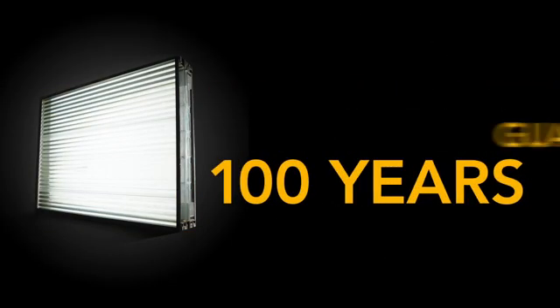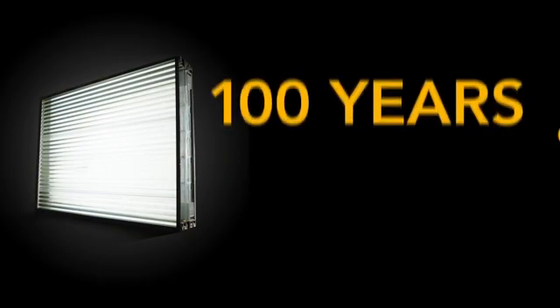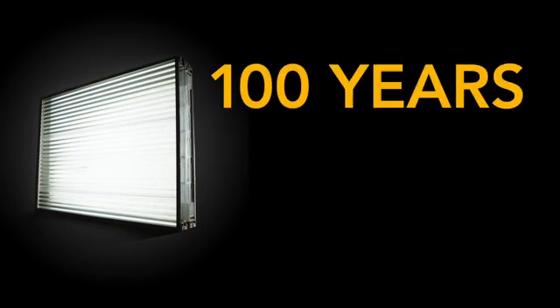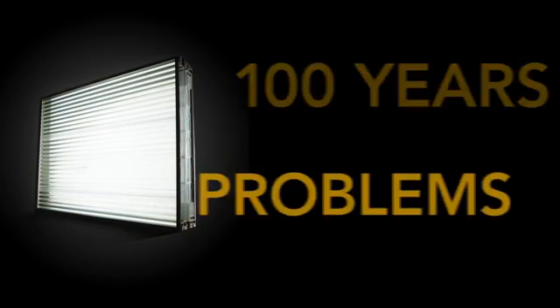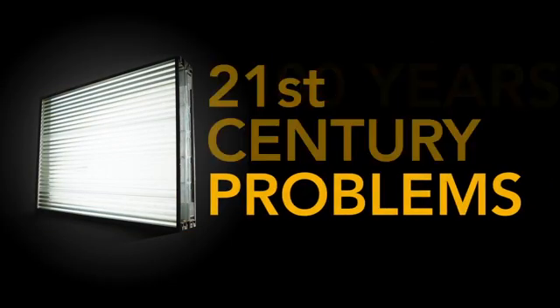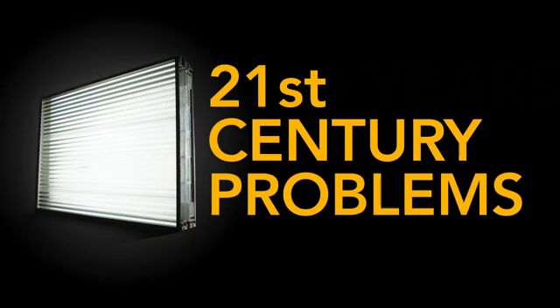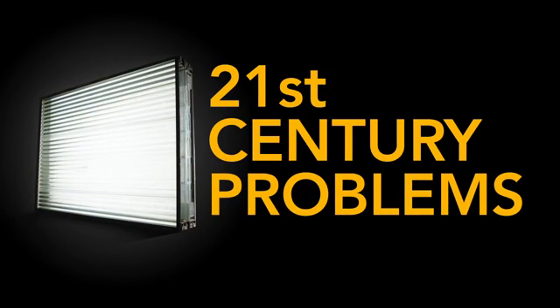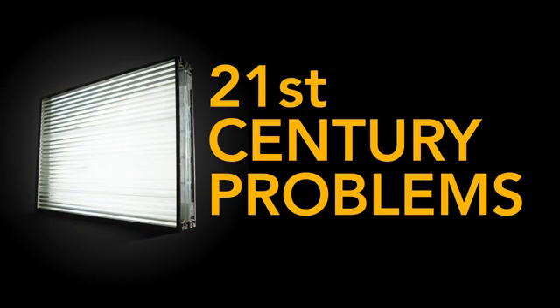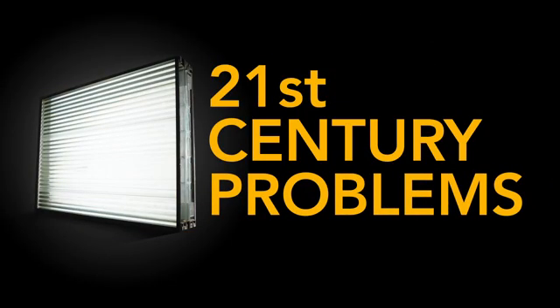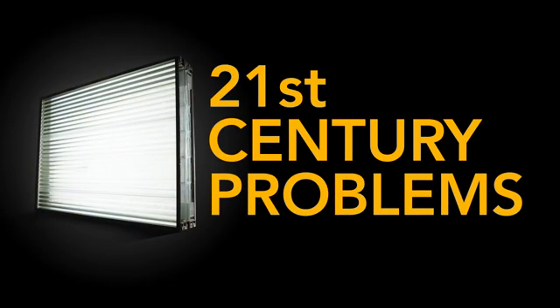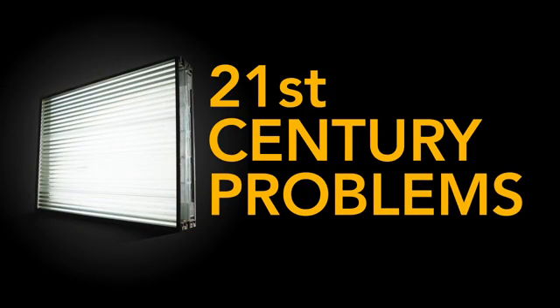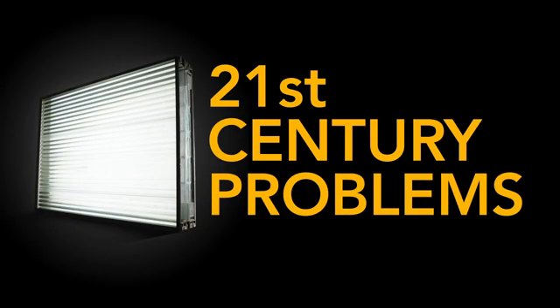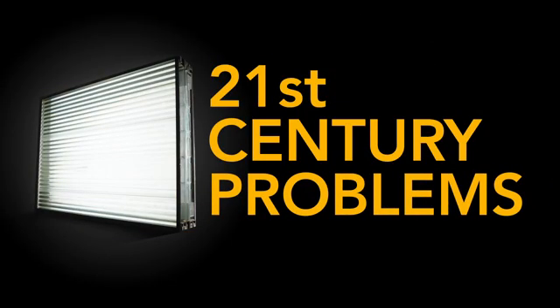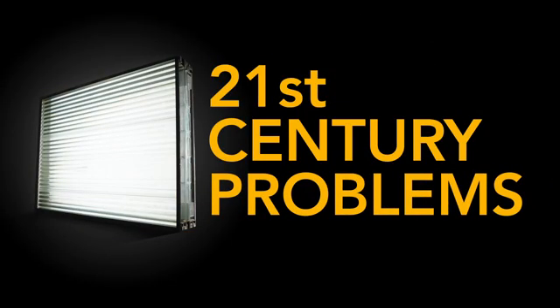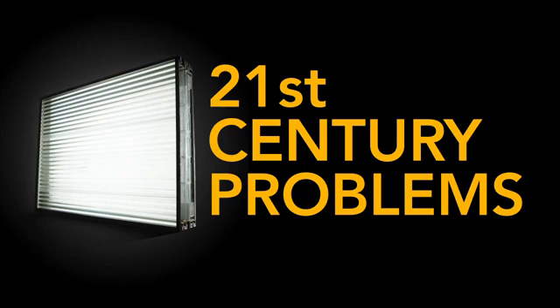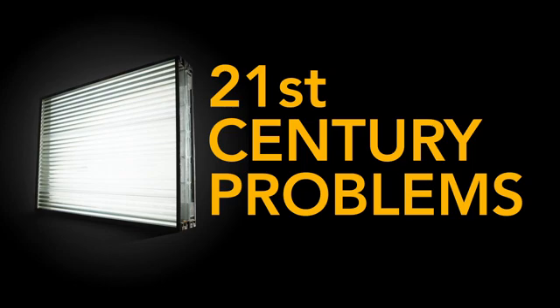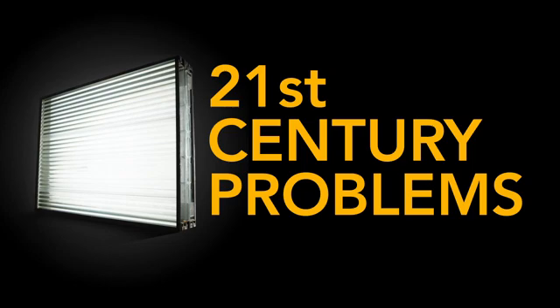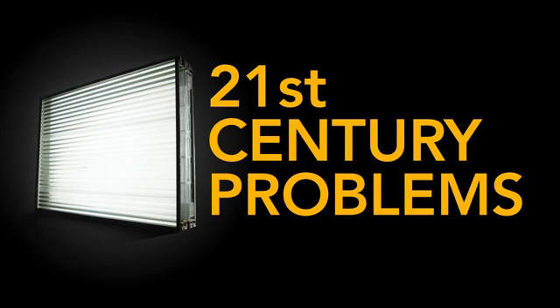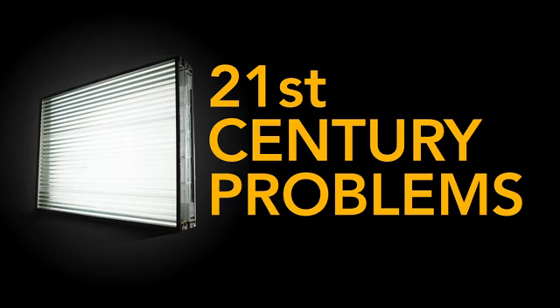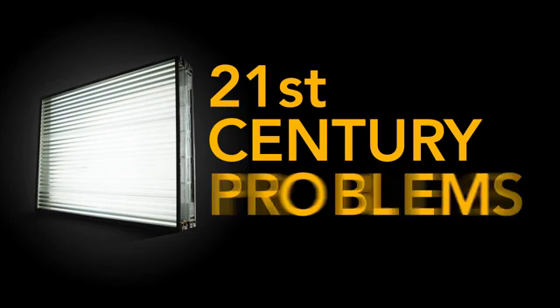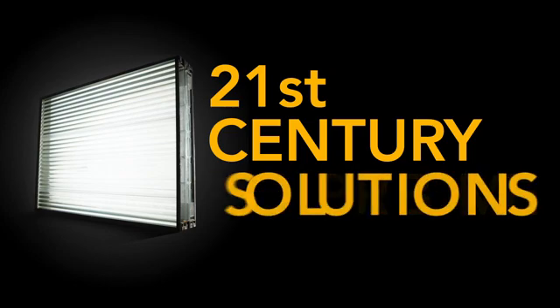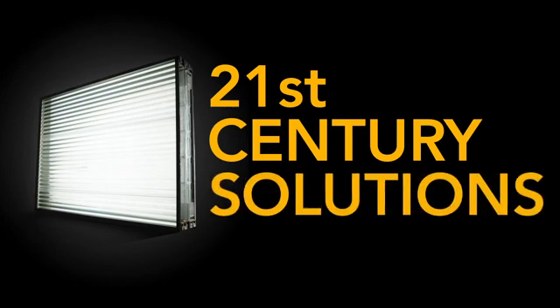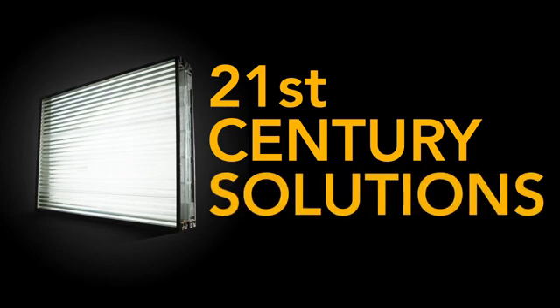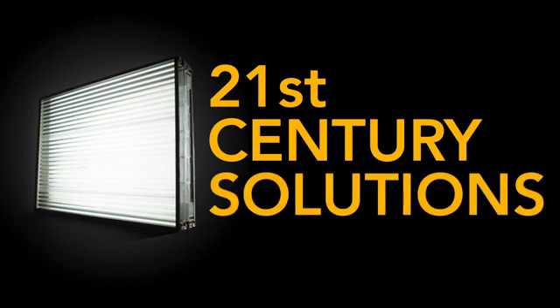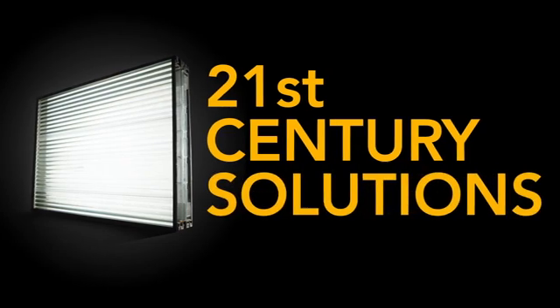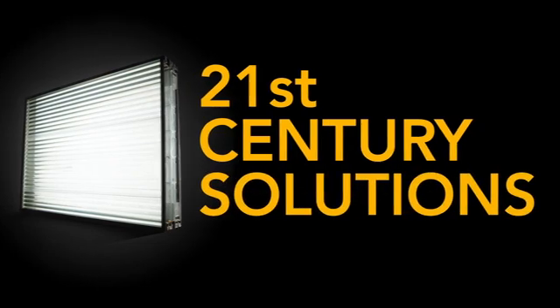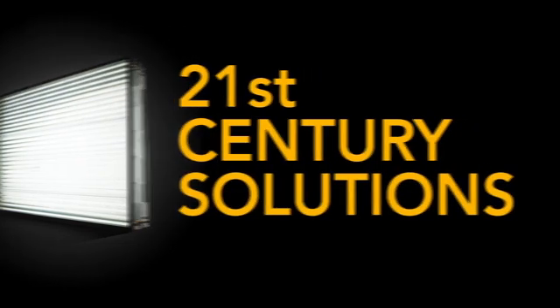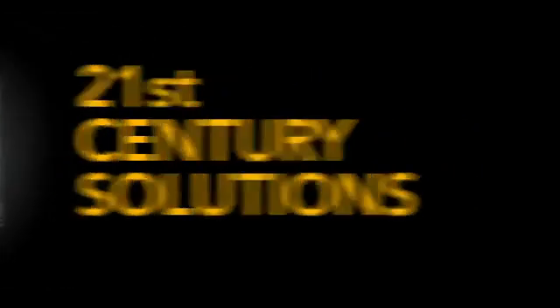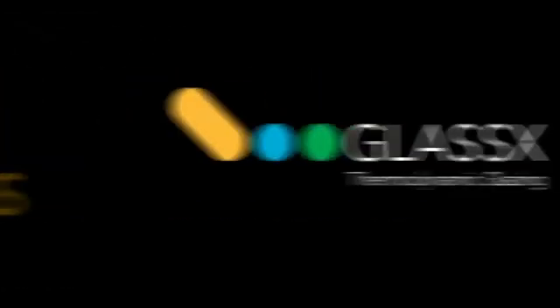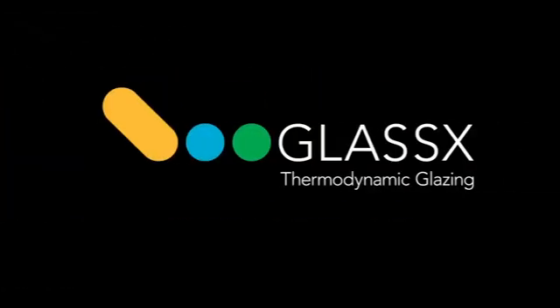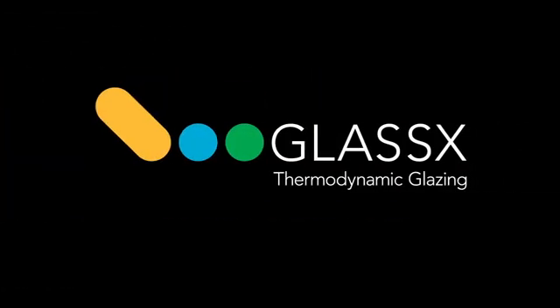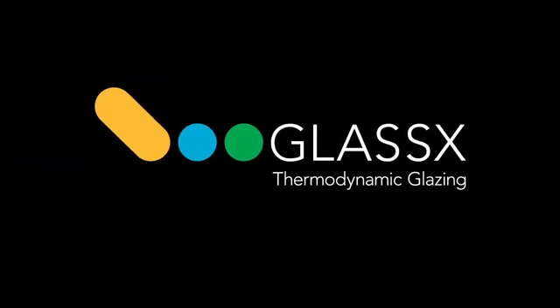We face 21st century problems. It's time for 21st century solutions. It's time for GLASS X.